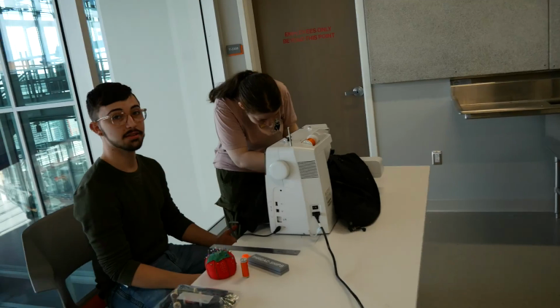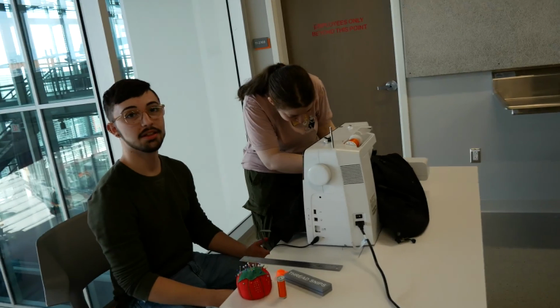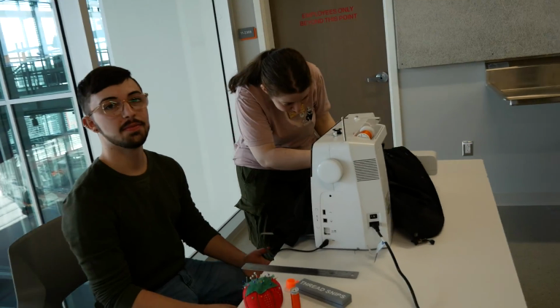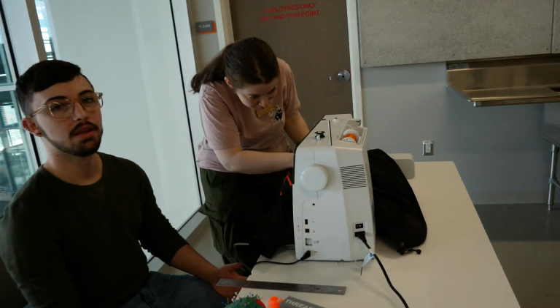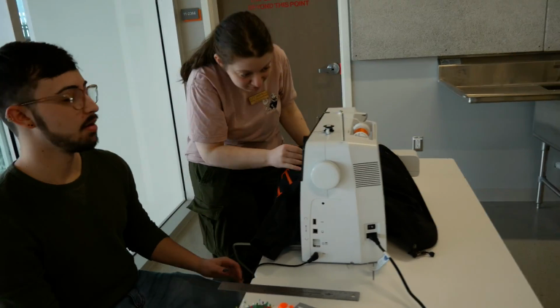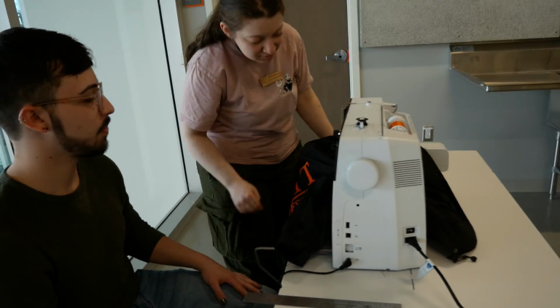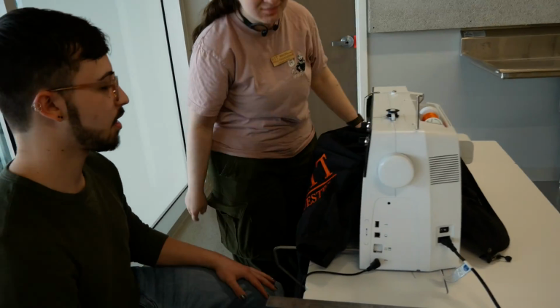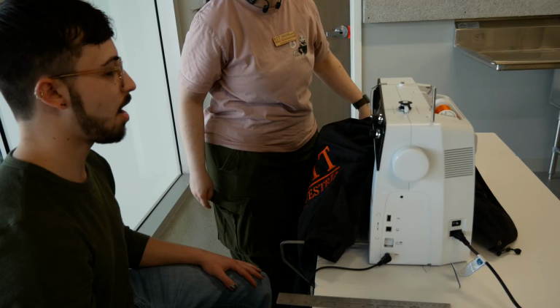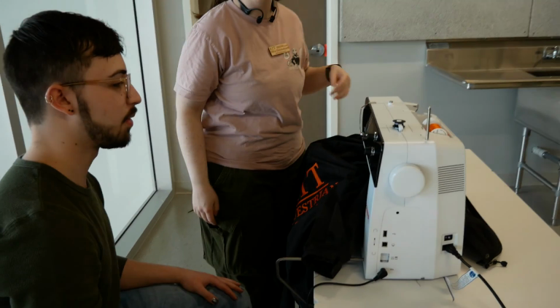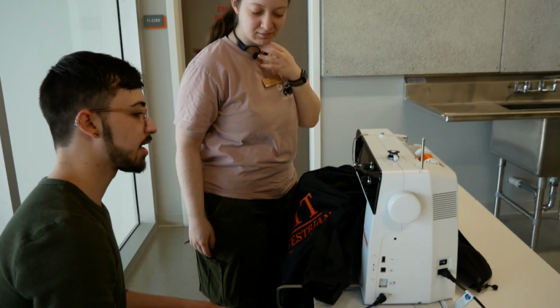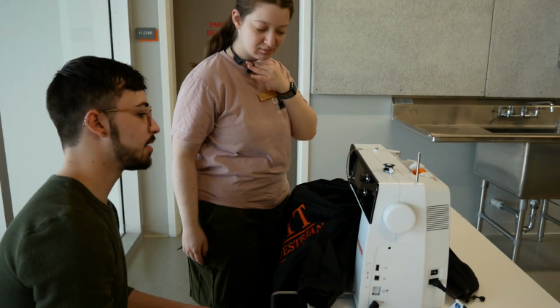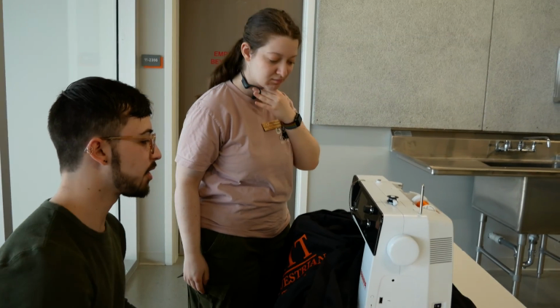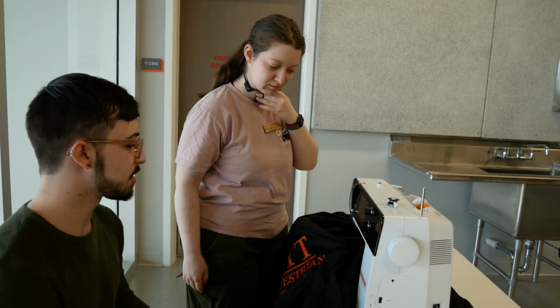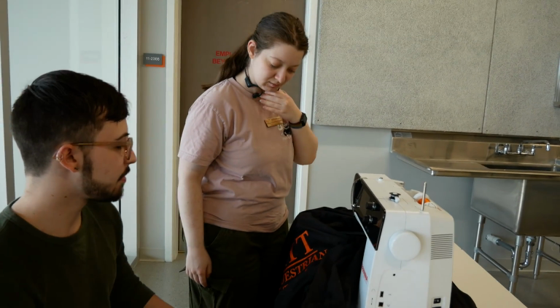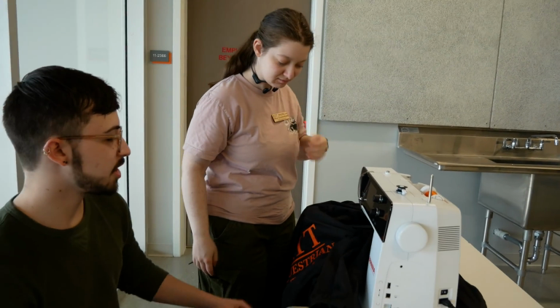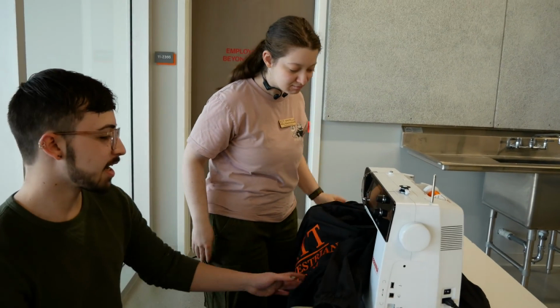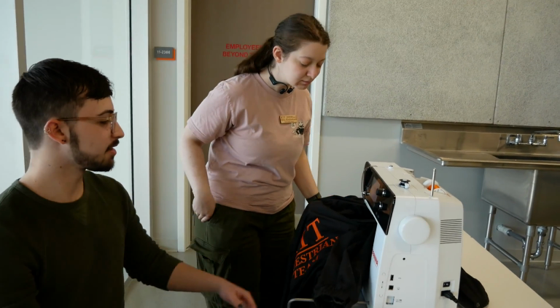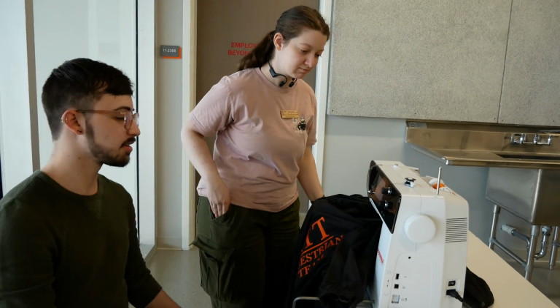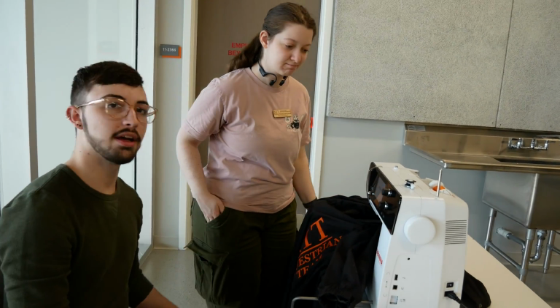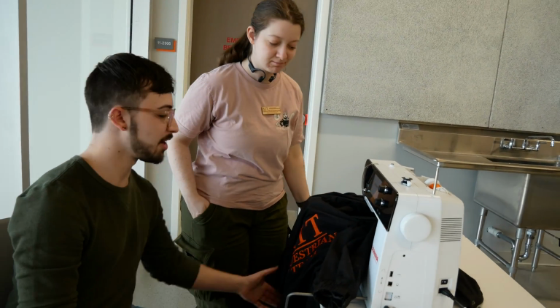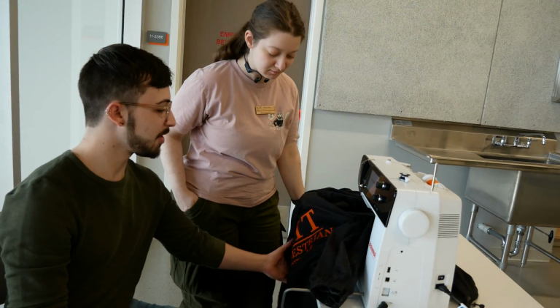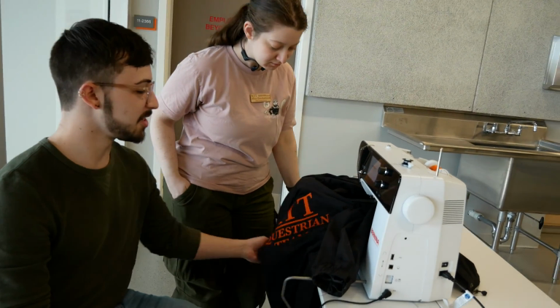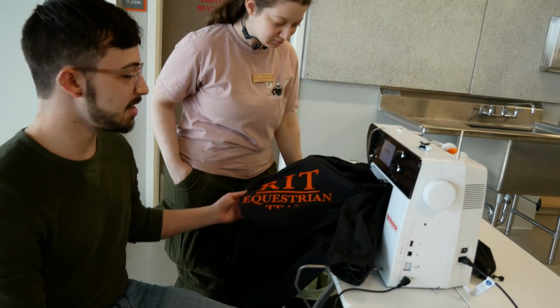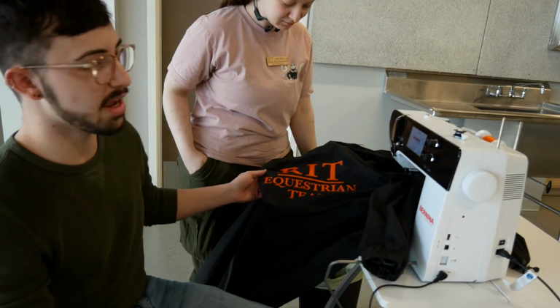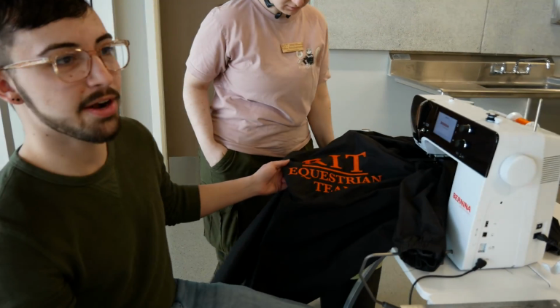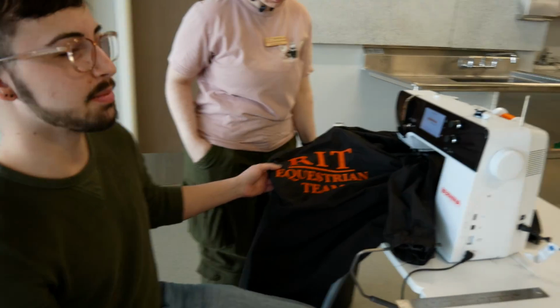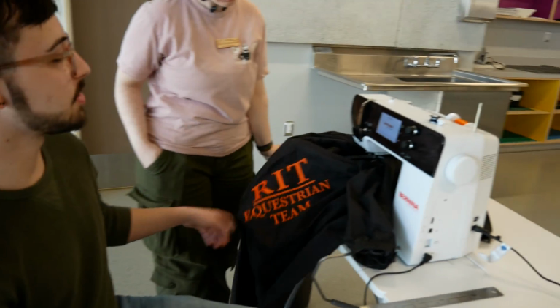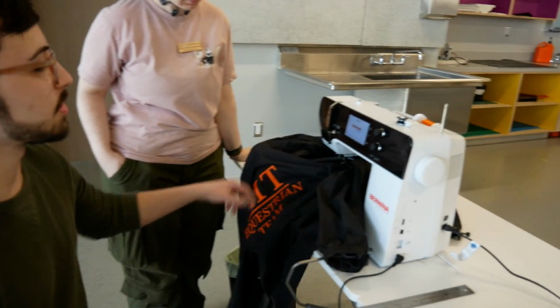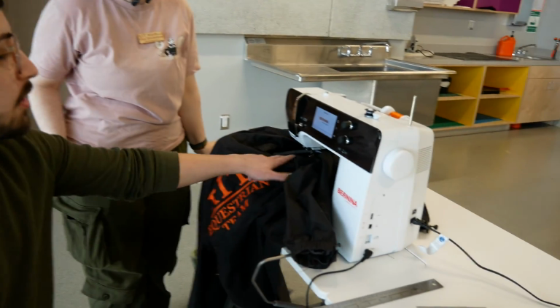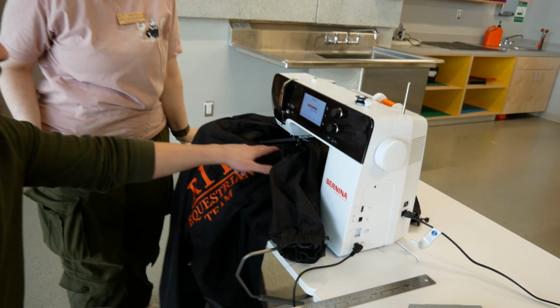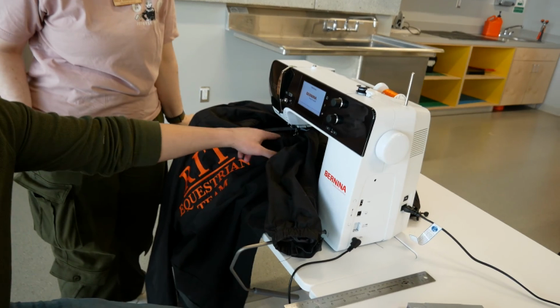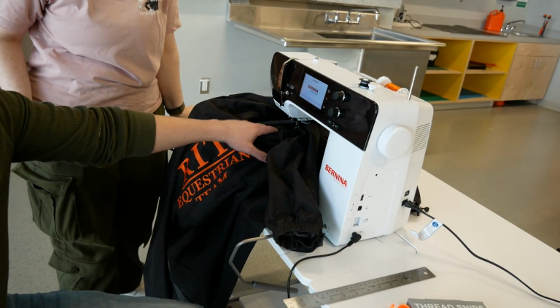What are you guys working on right now? We're embroidering some numbers on a jacket. On our equestrian team we have rider numbers, and we're just putting those on the shoulders.